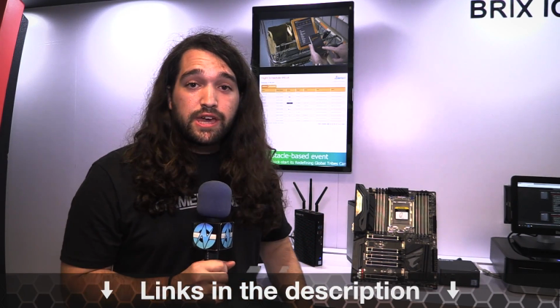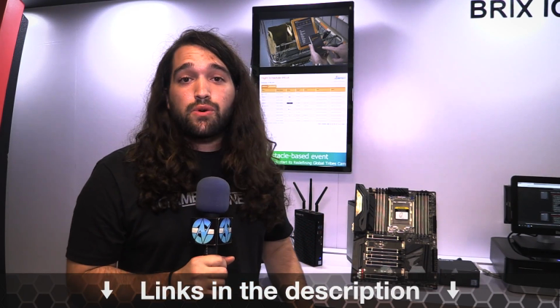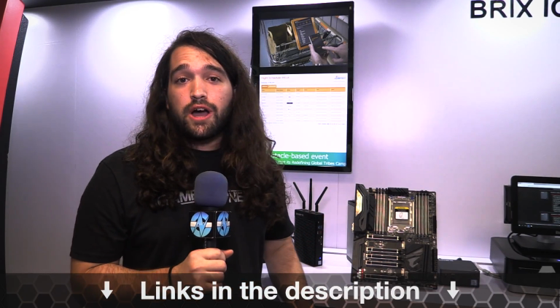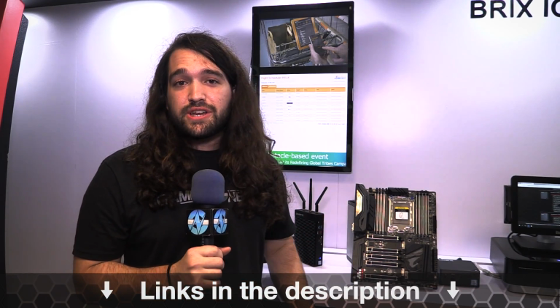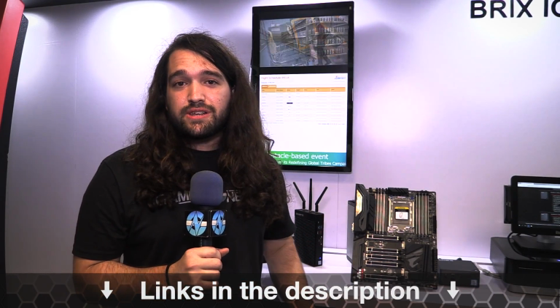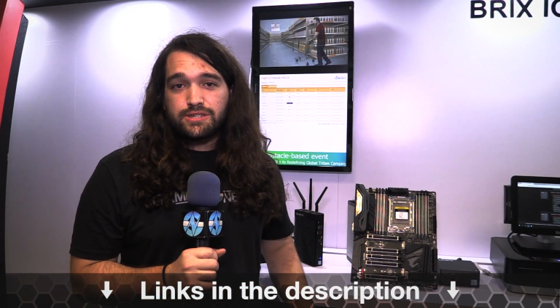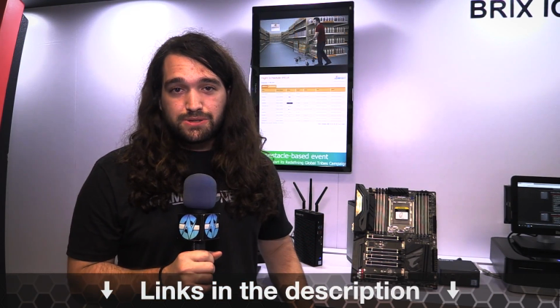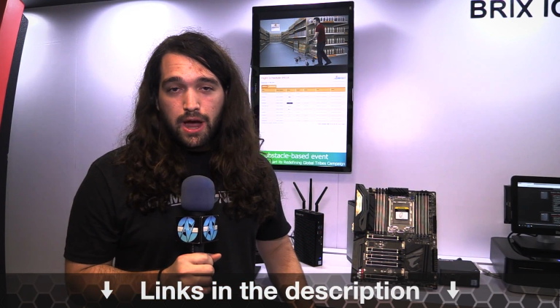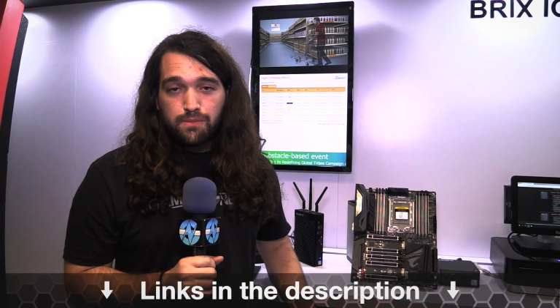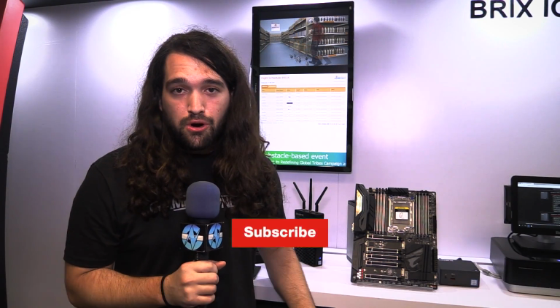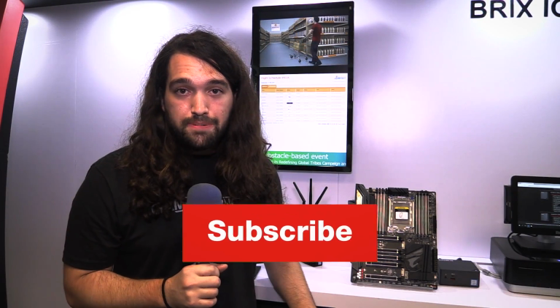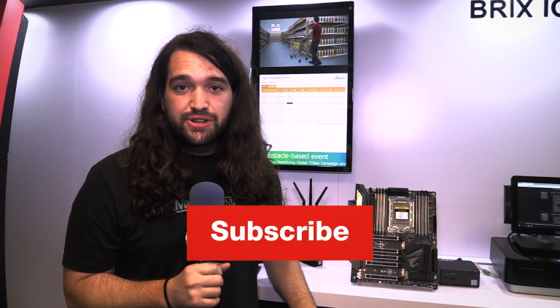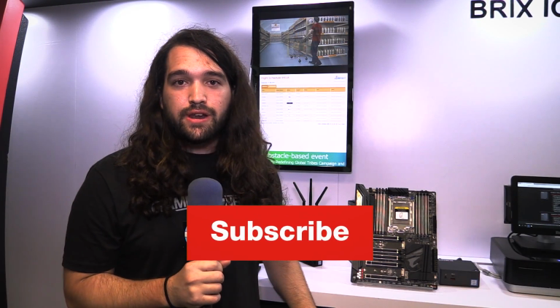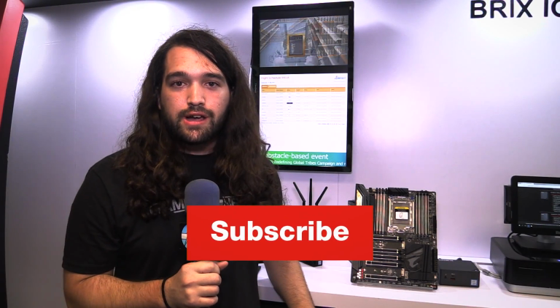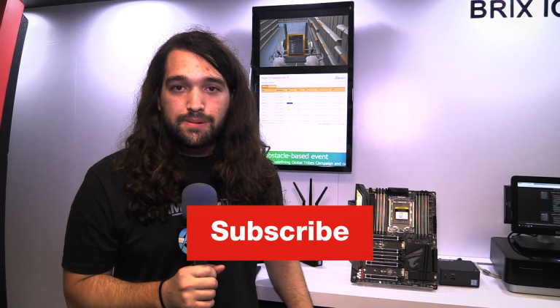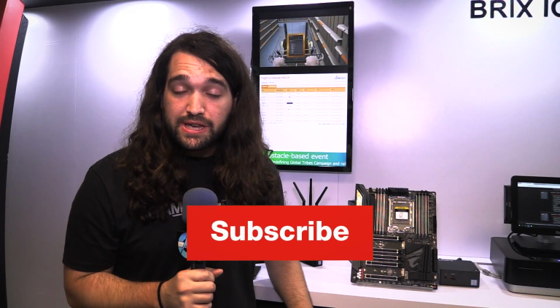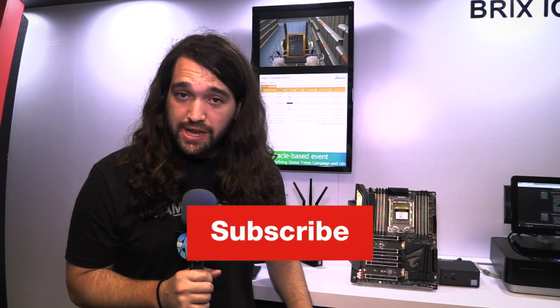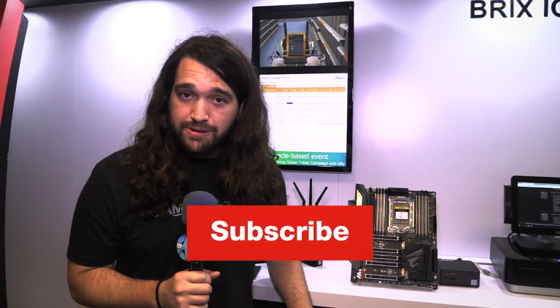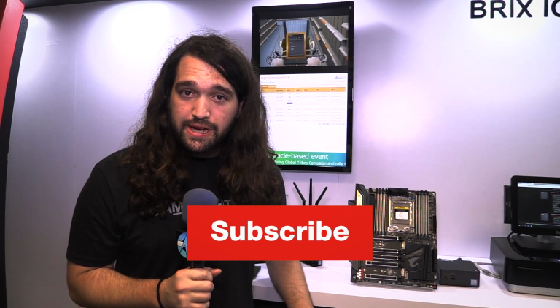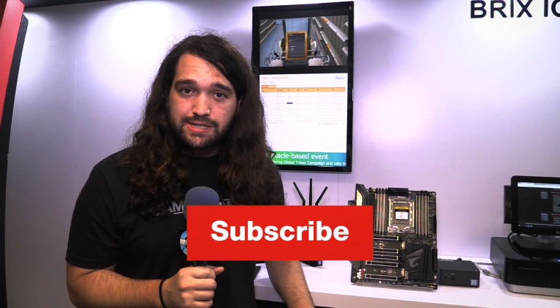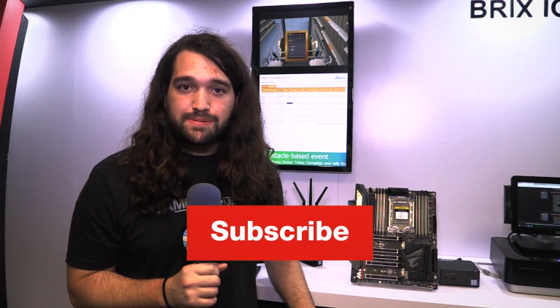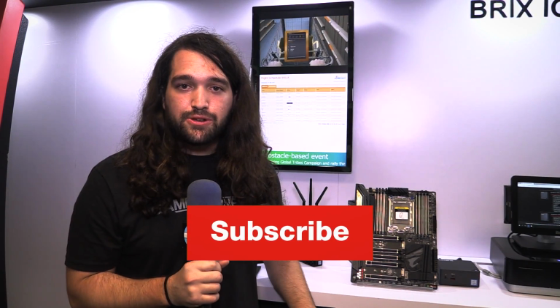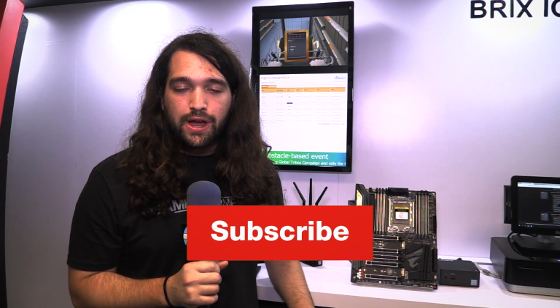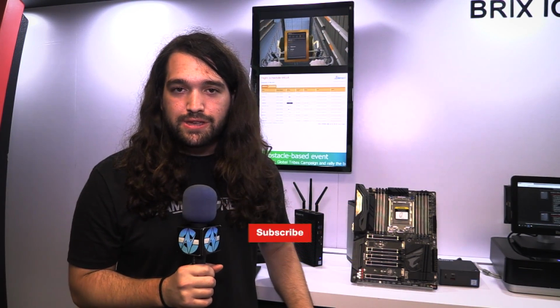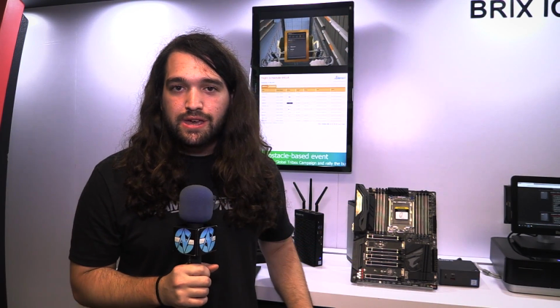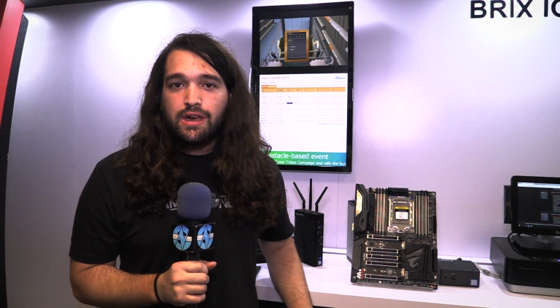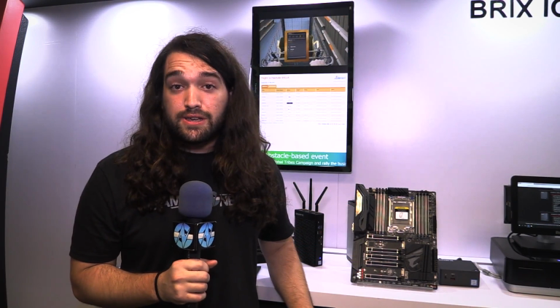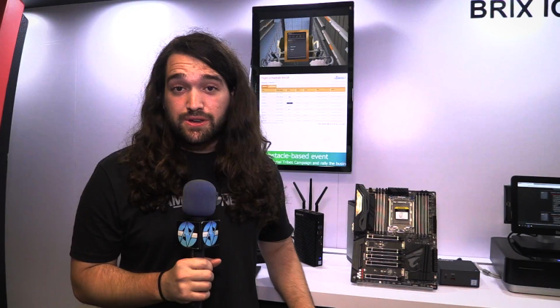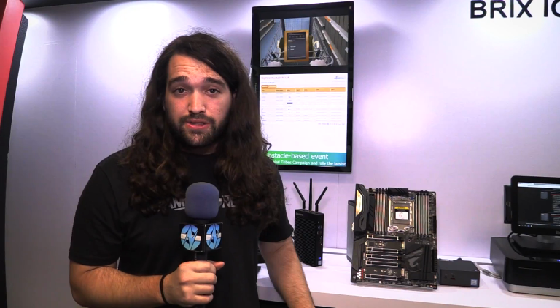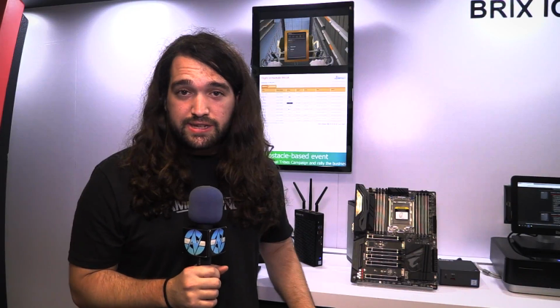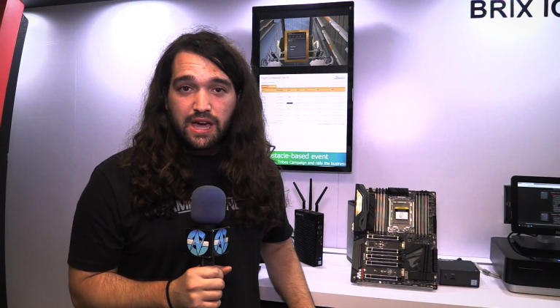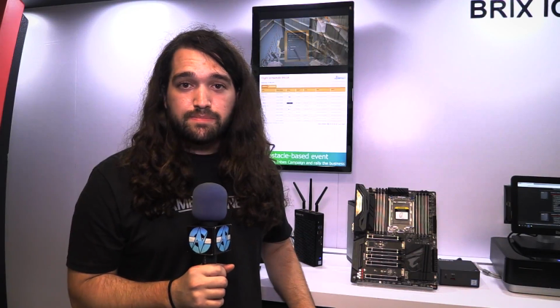Thank you for watching. Subscribe for more. Patreon.com/GamersNexus helps us out directly. I'll see you all next time.